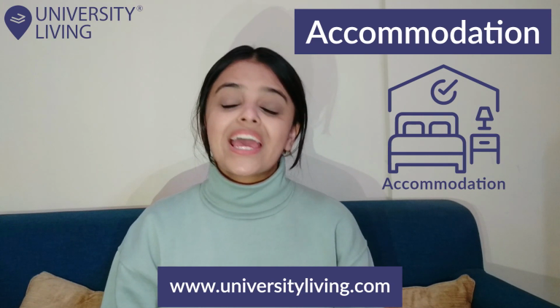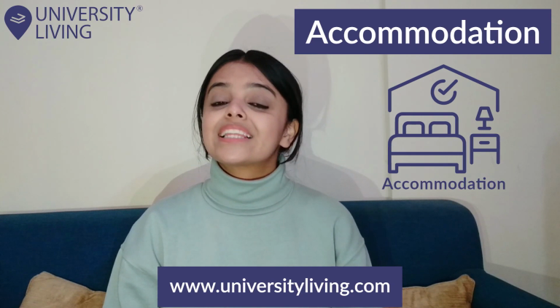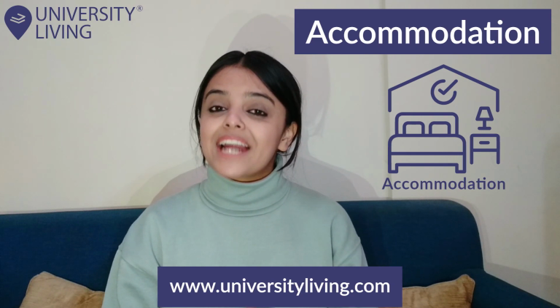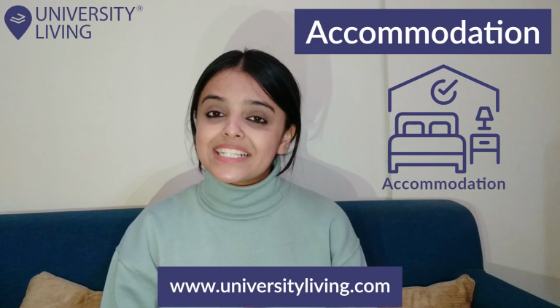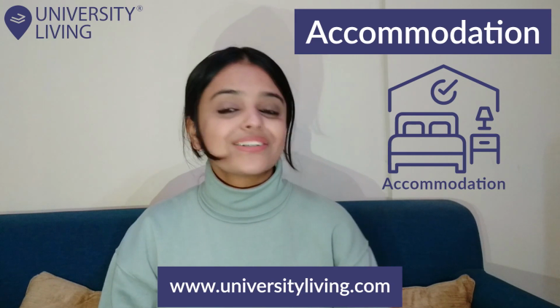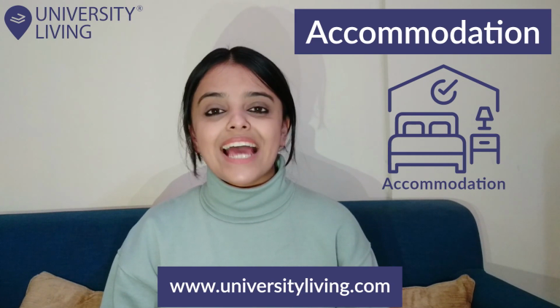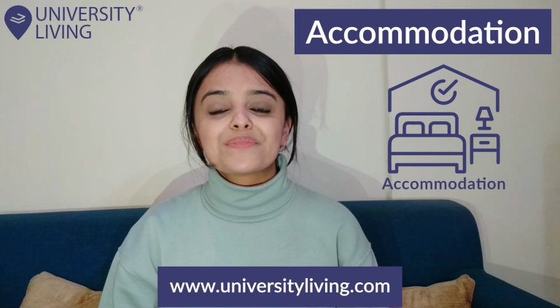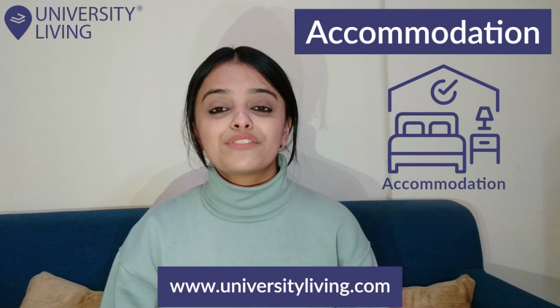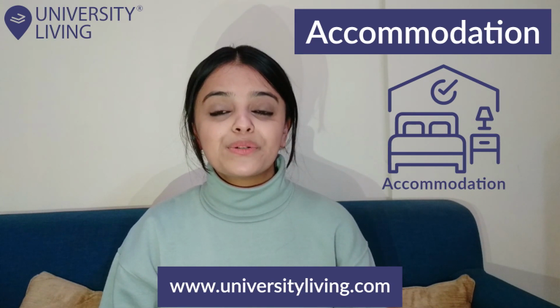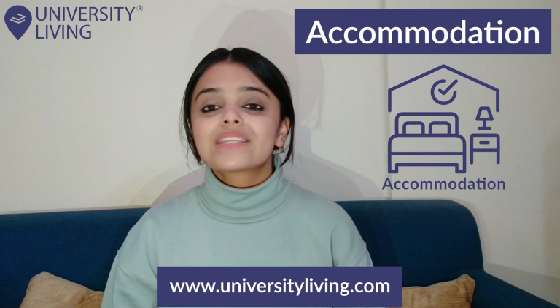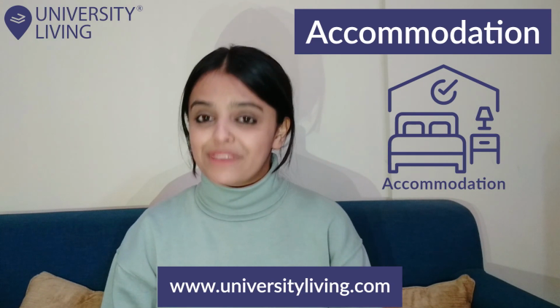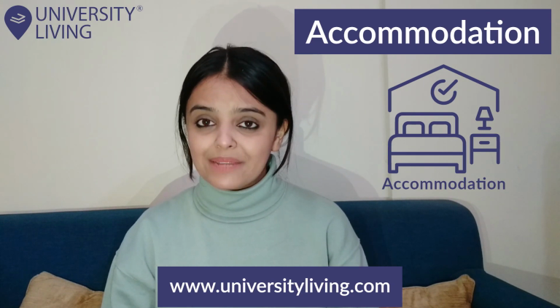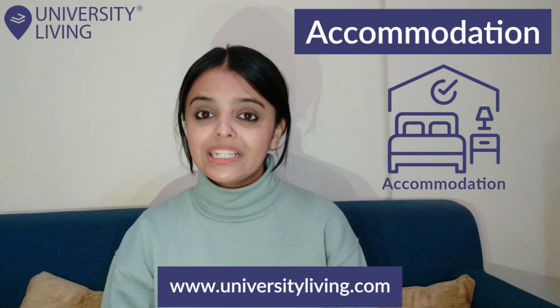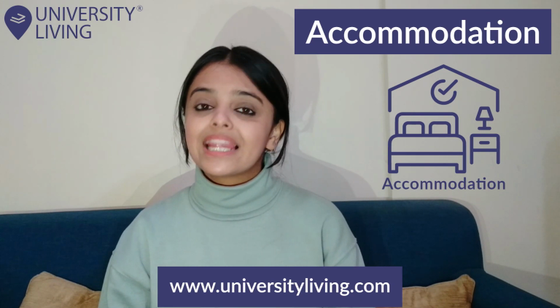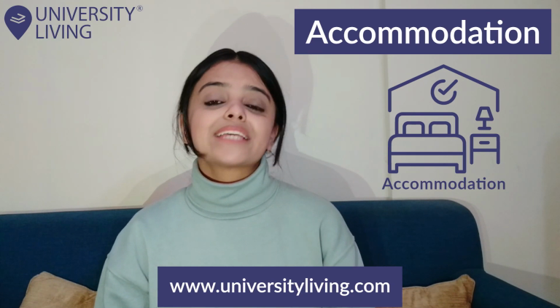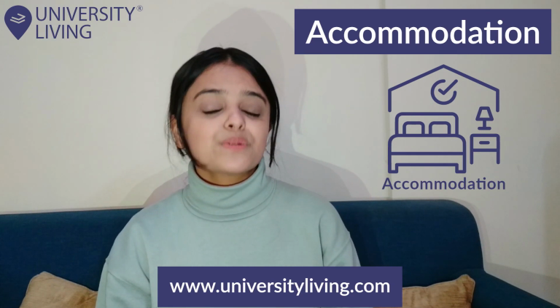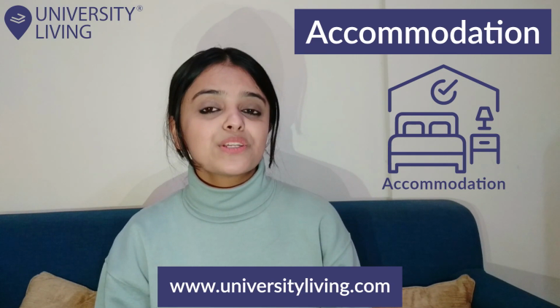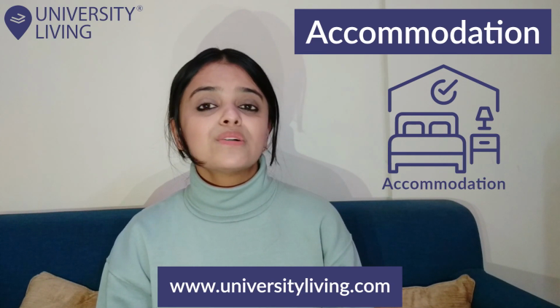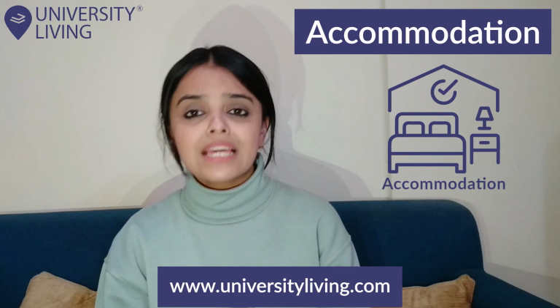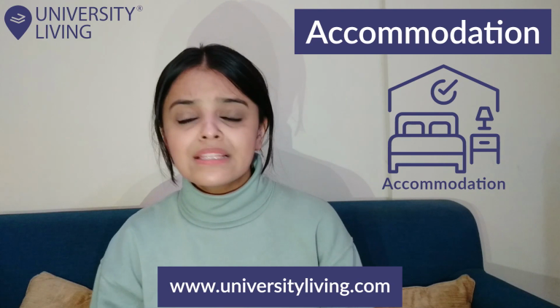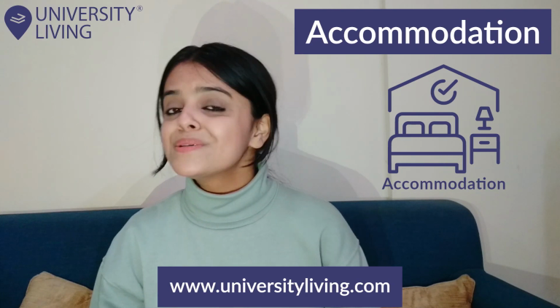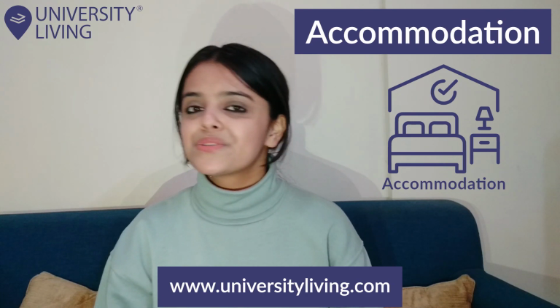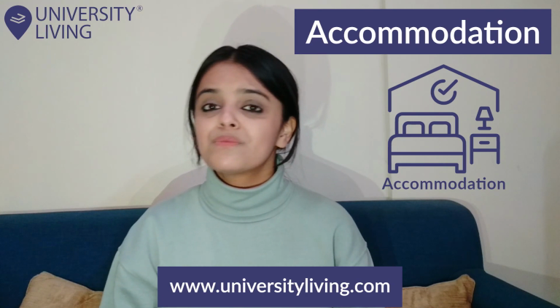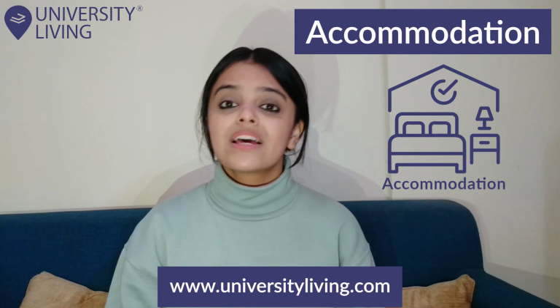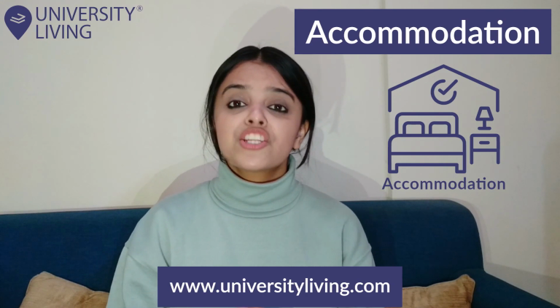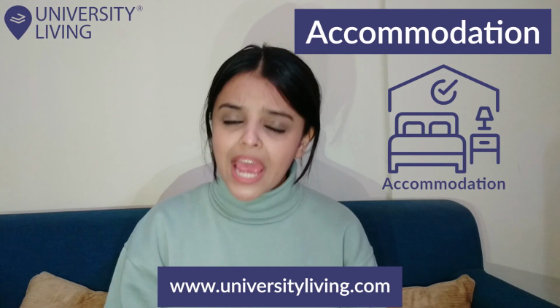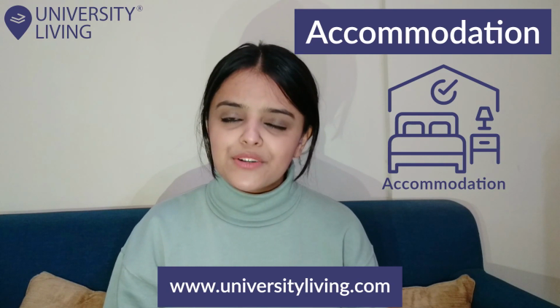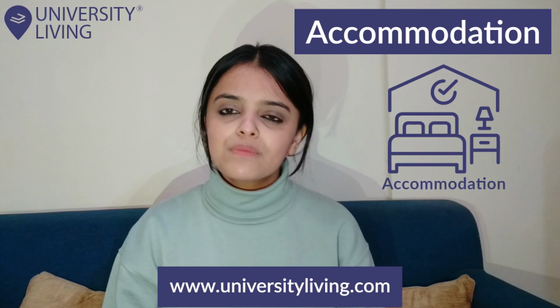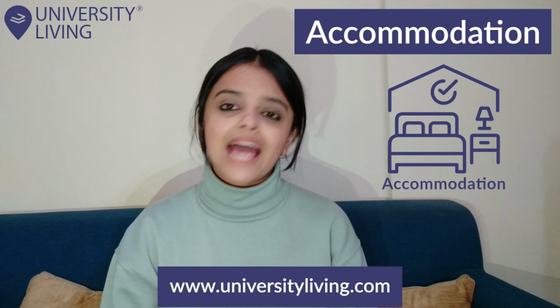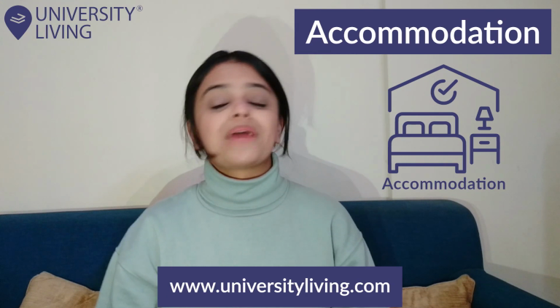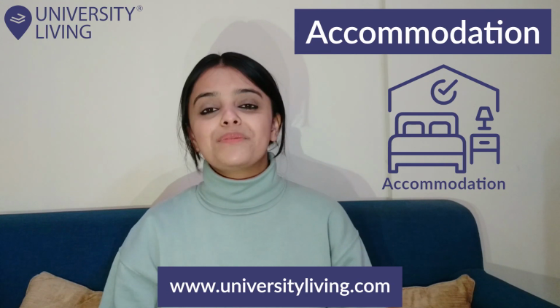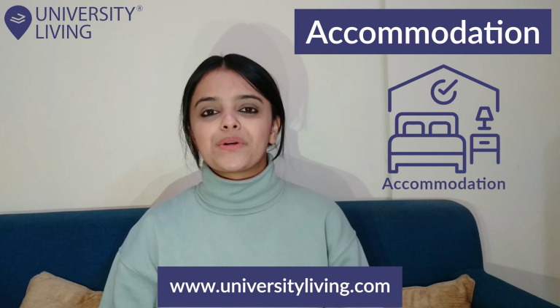There are different types of rooms available, like studios, en-suite rooms, shared rooms, and many more.